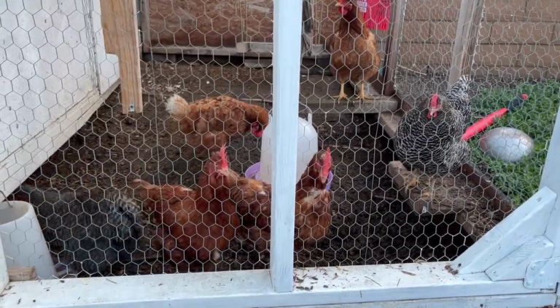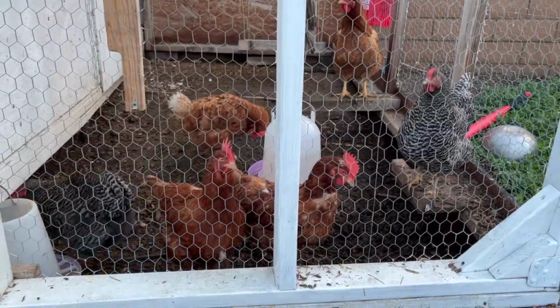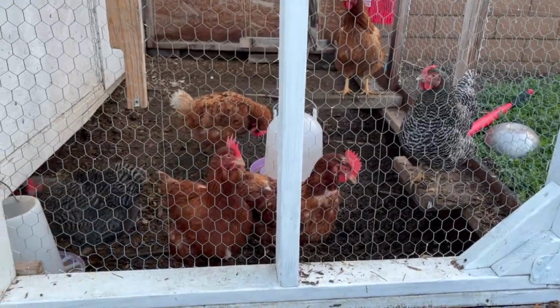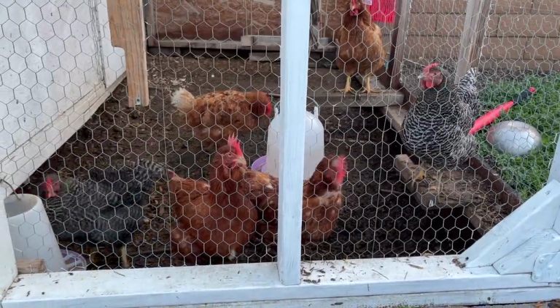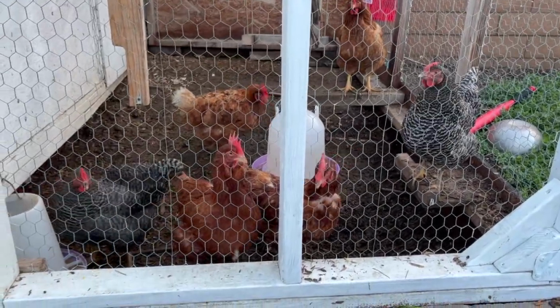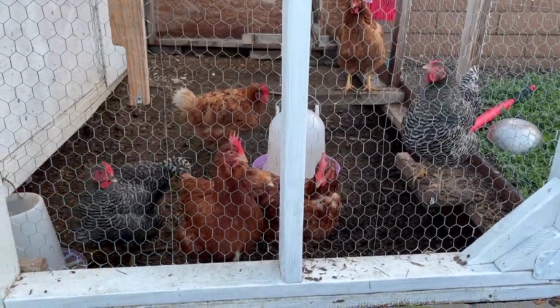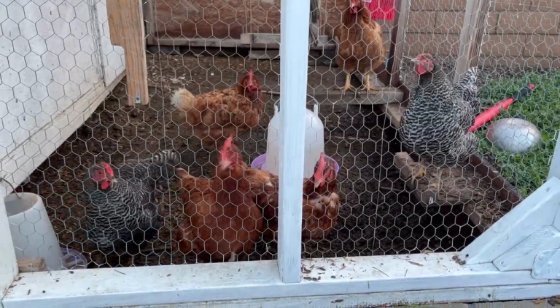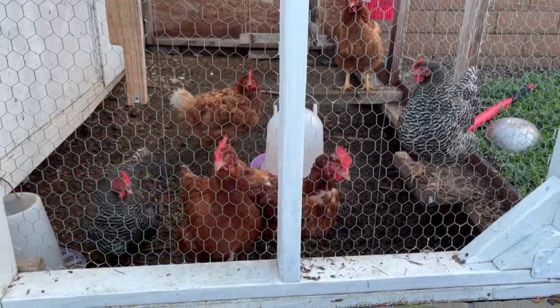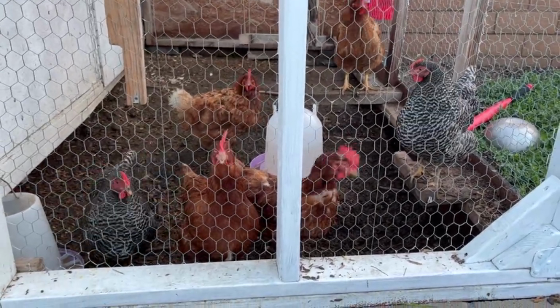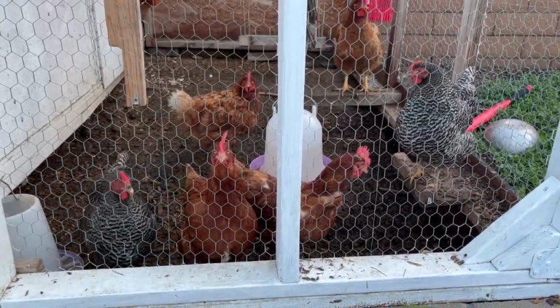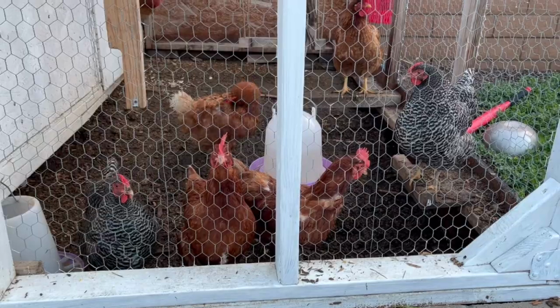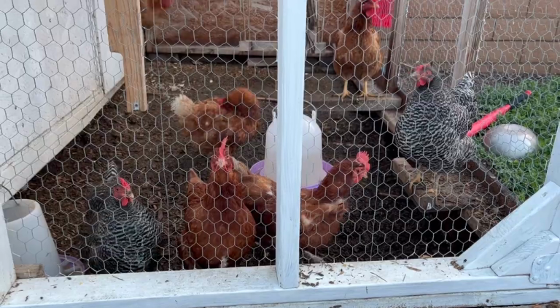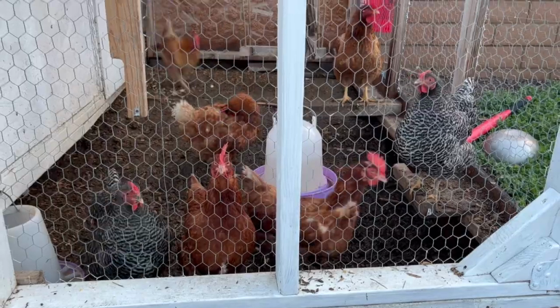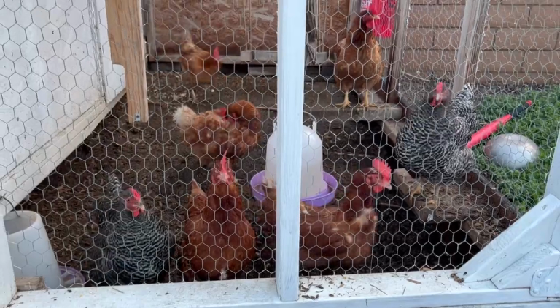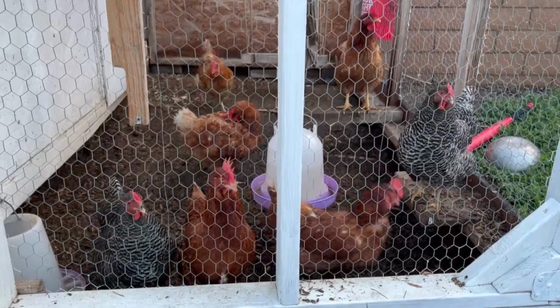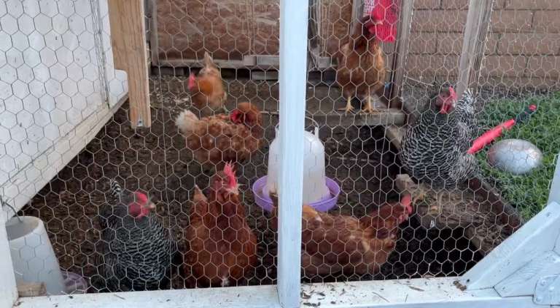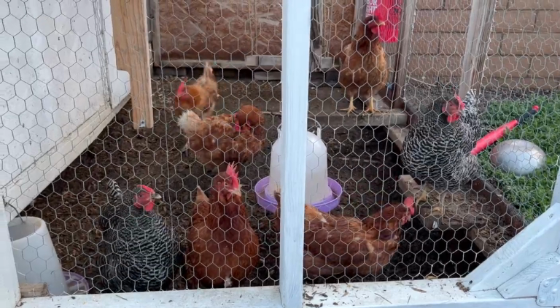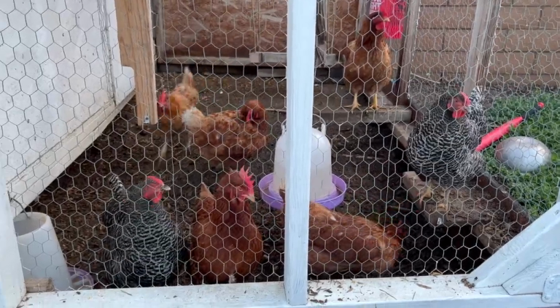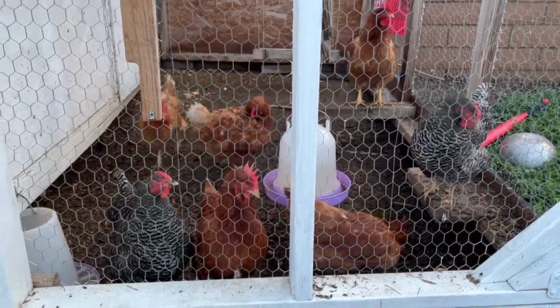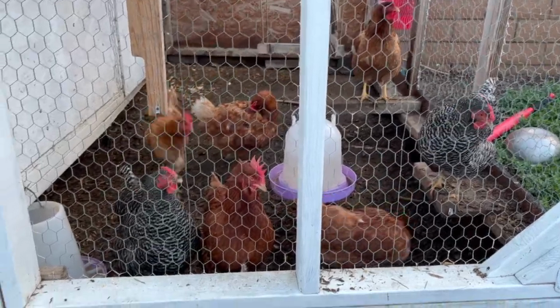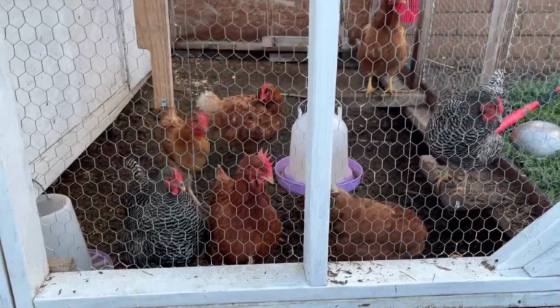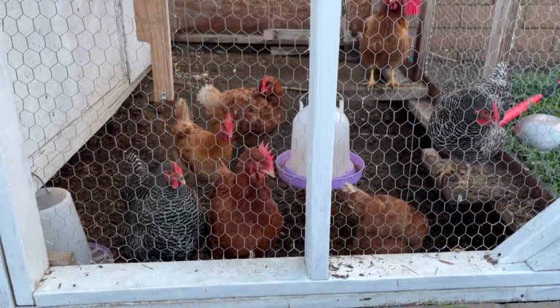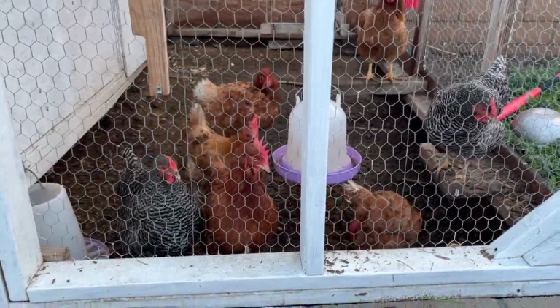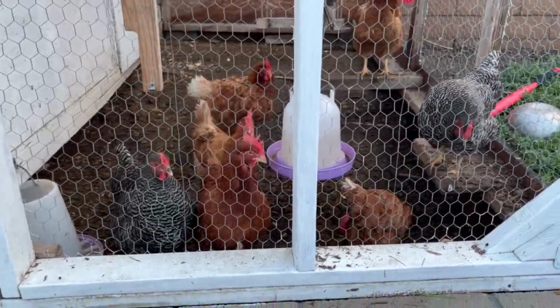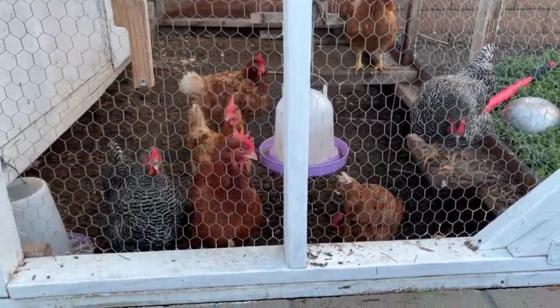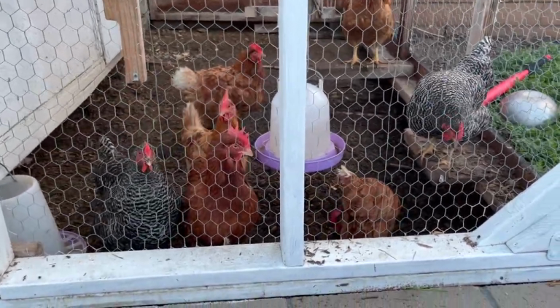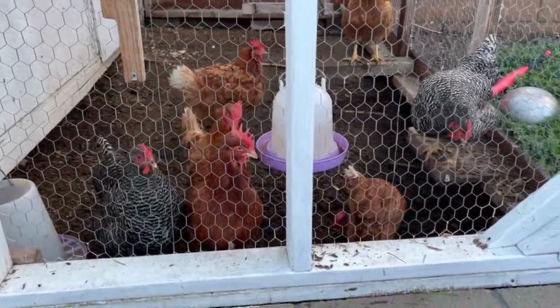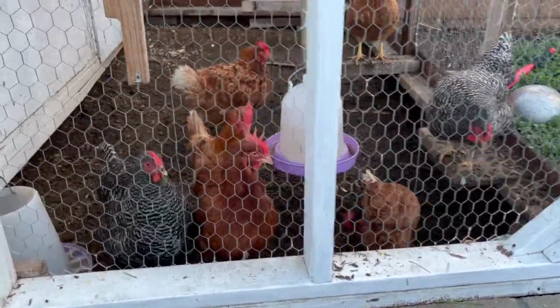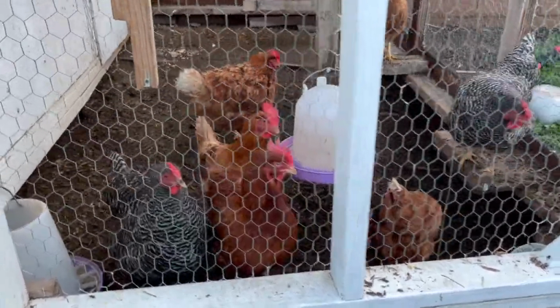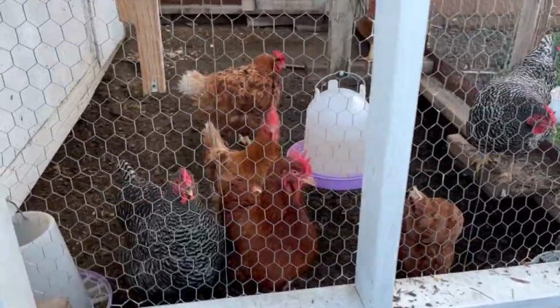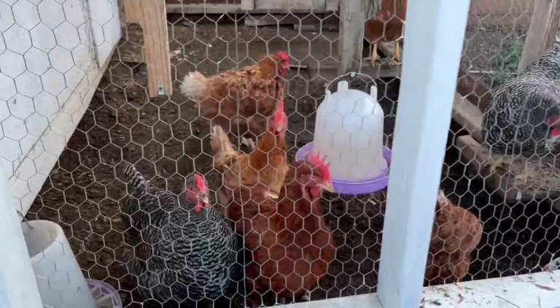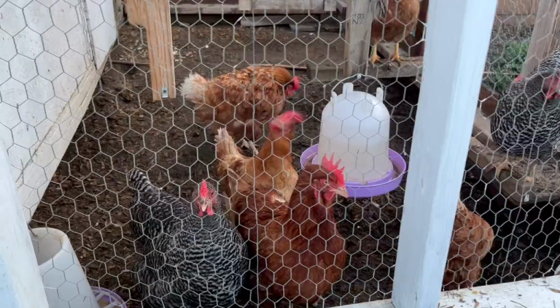They love the yolk. We feed them back hard-boiled eggs, you can scramble eggs and they just go crazy for it.